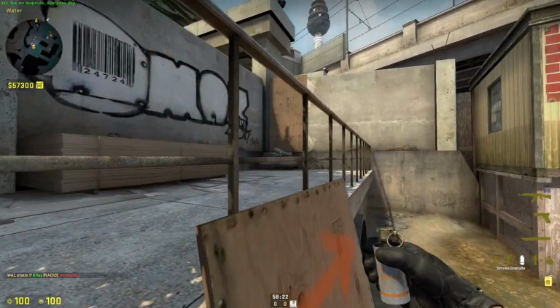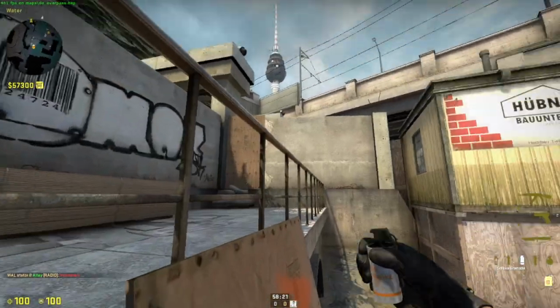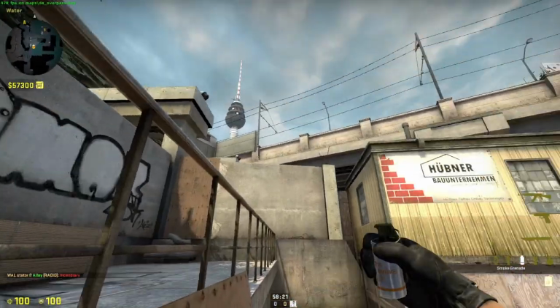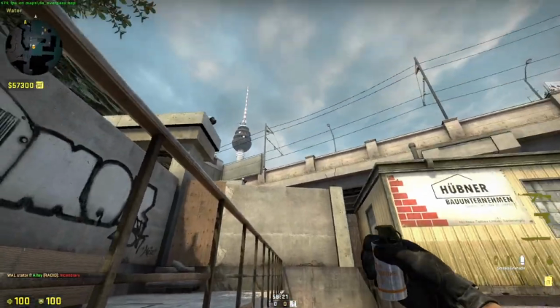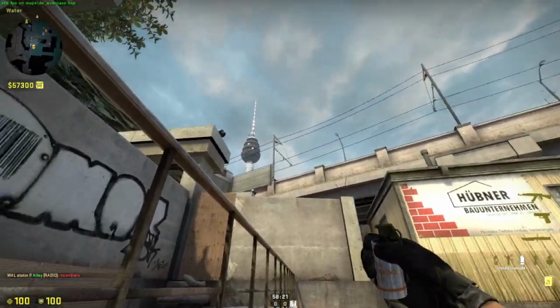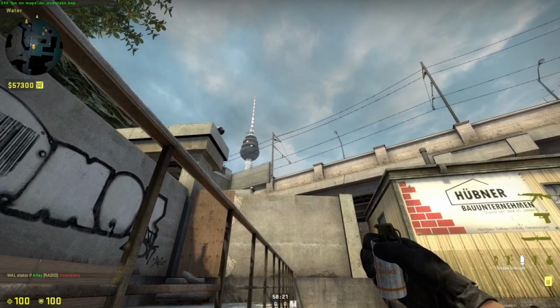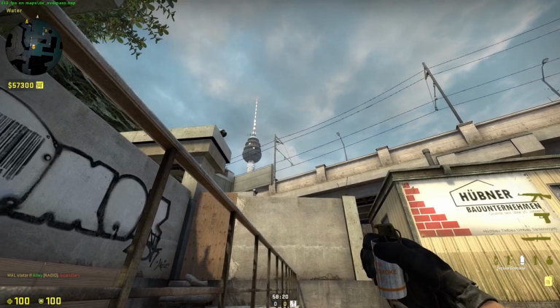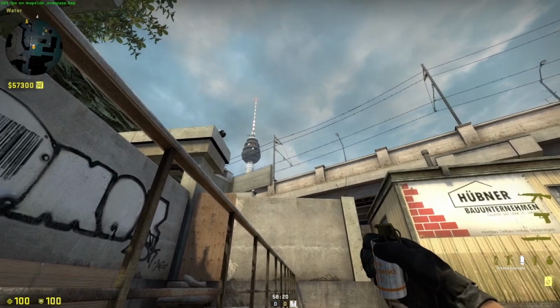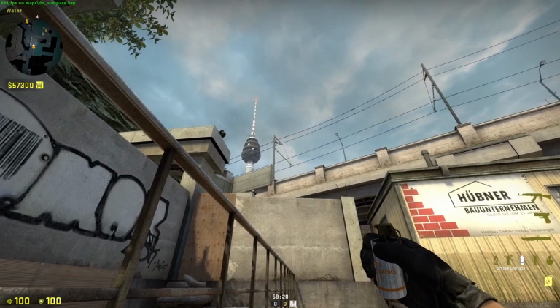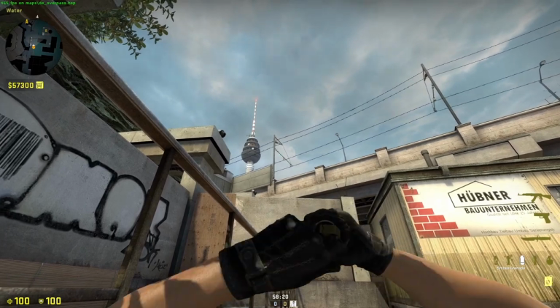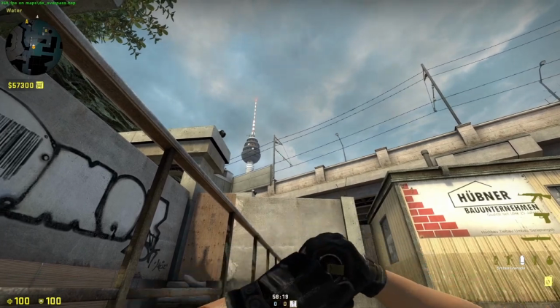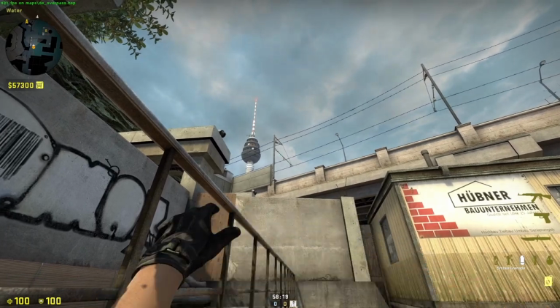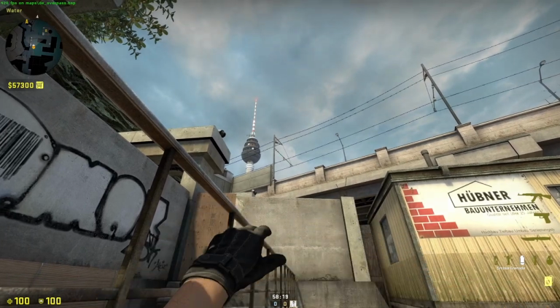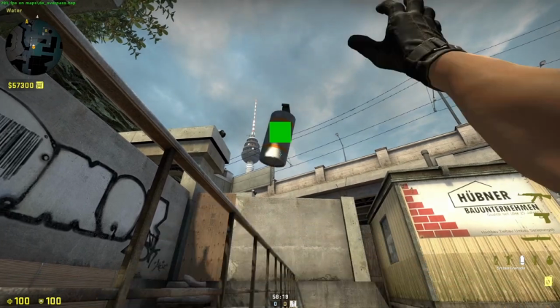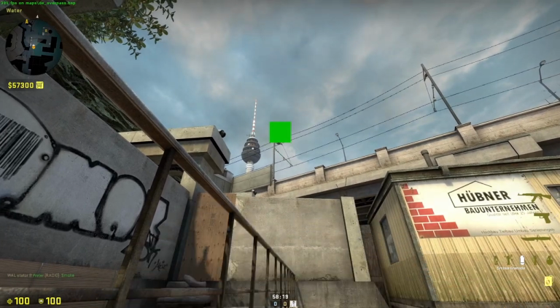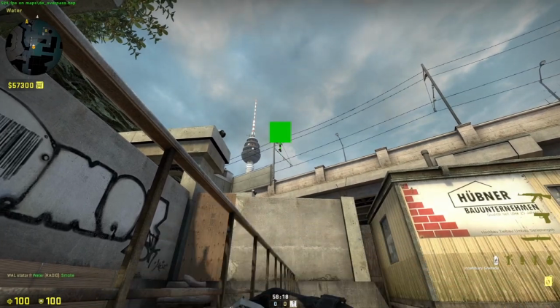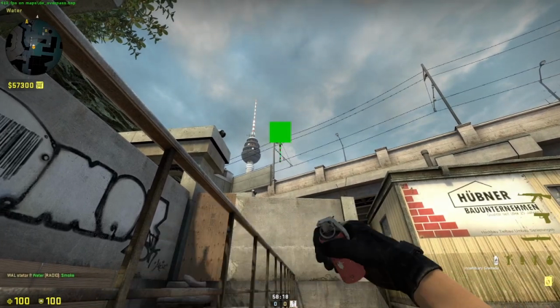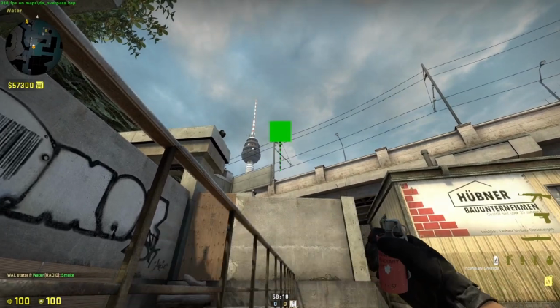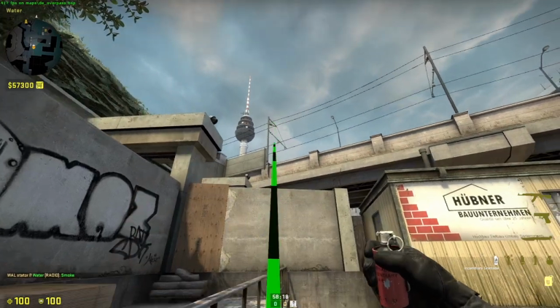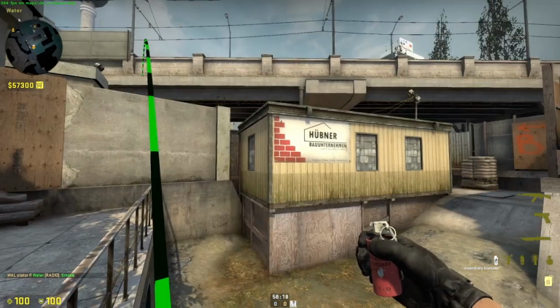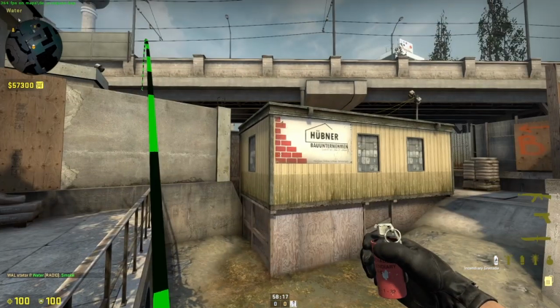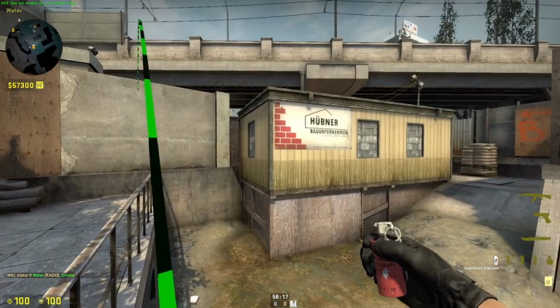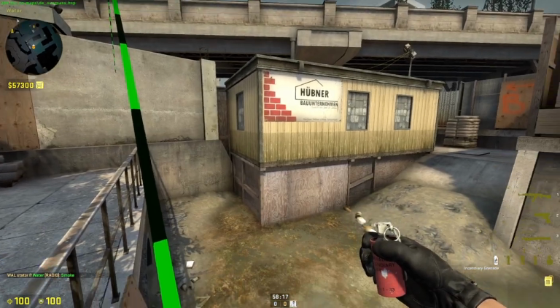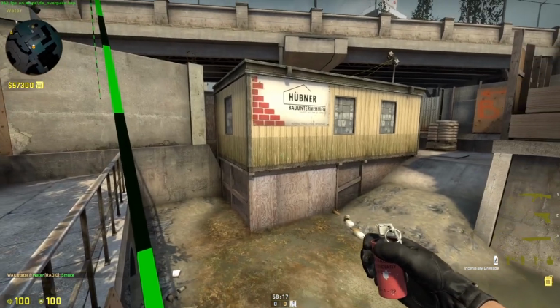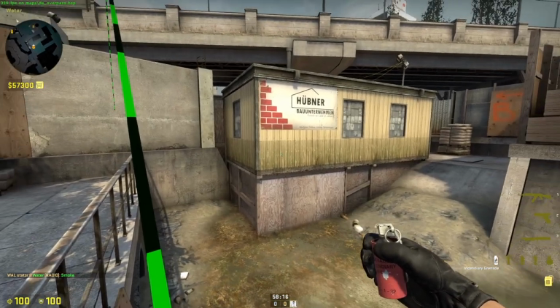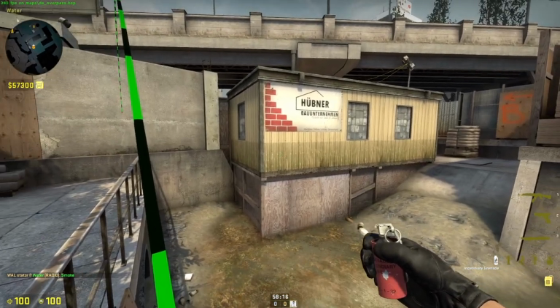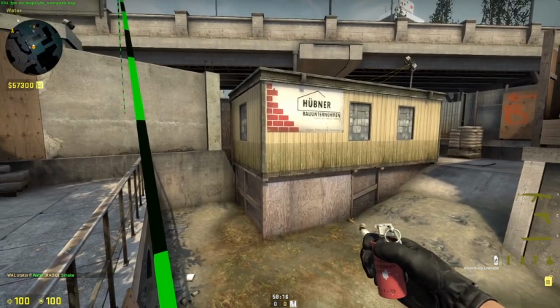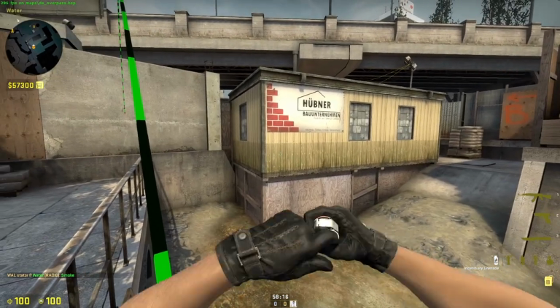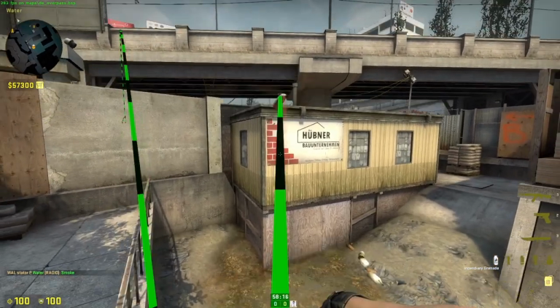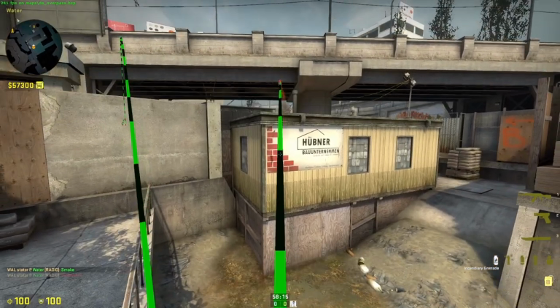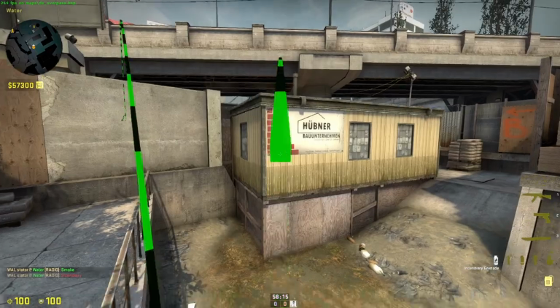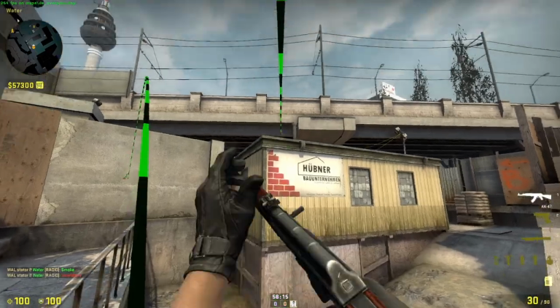This is a heaven smoke. Come here, aim in the middle of that, and throw. You can couple that with a molotov for barrels when doing that.